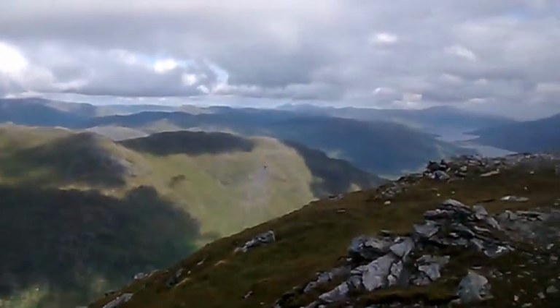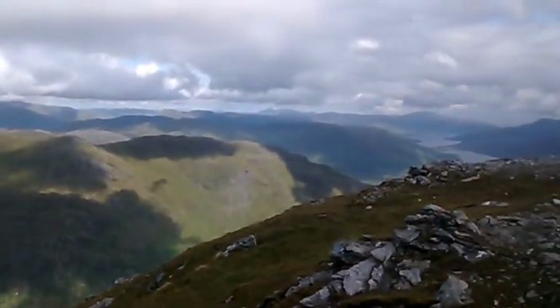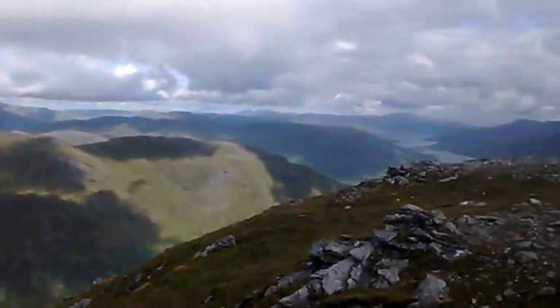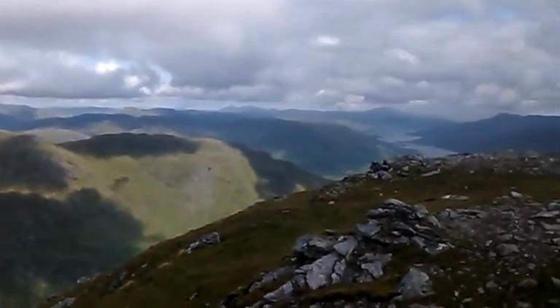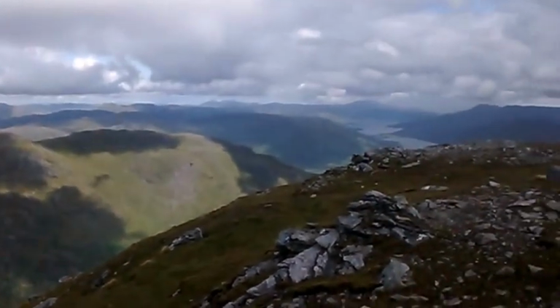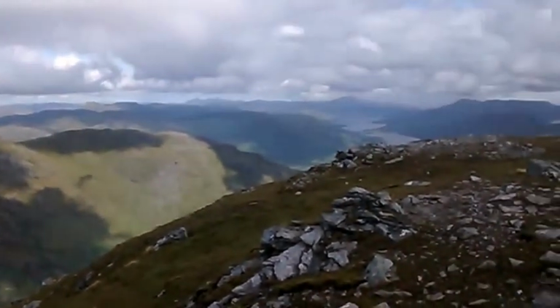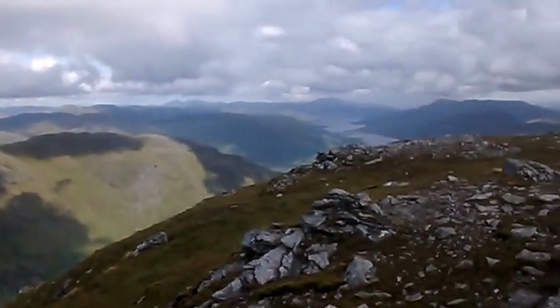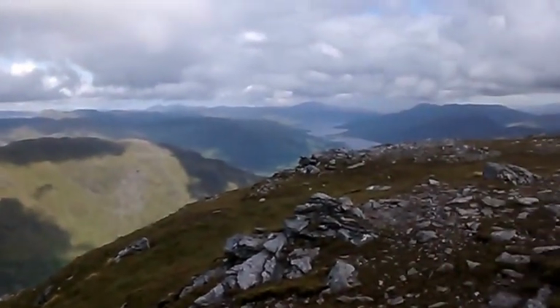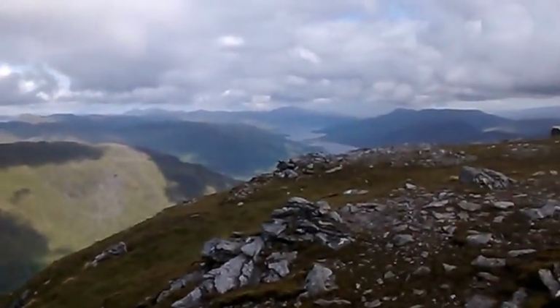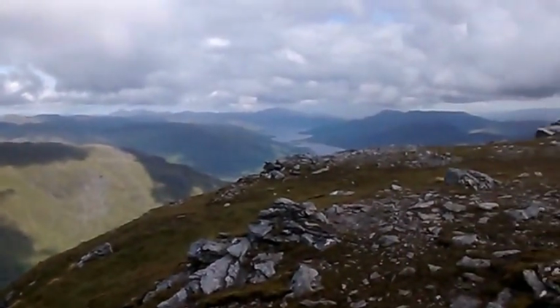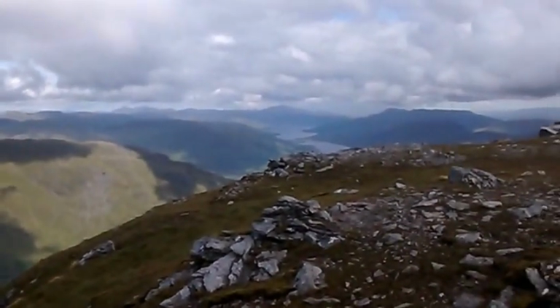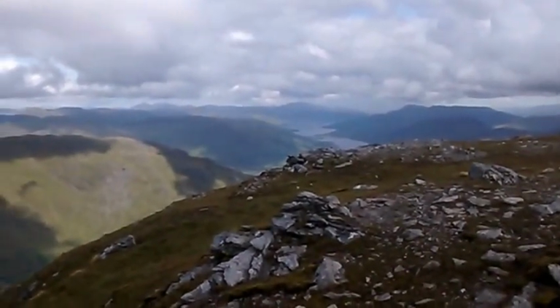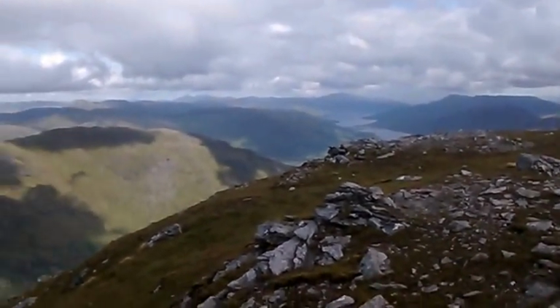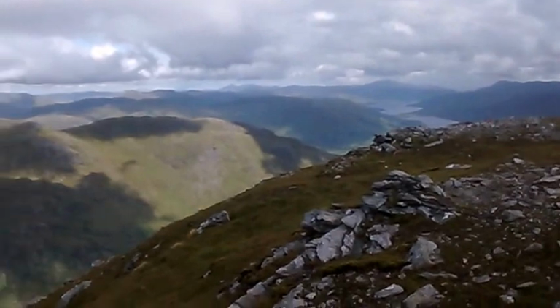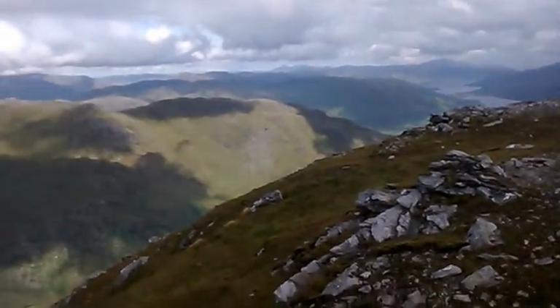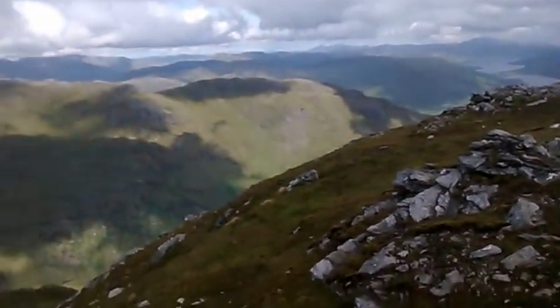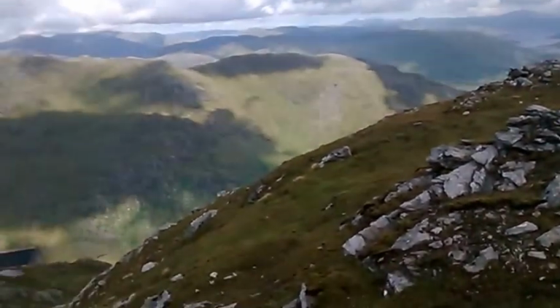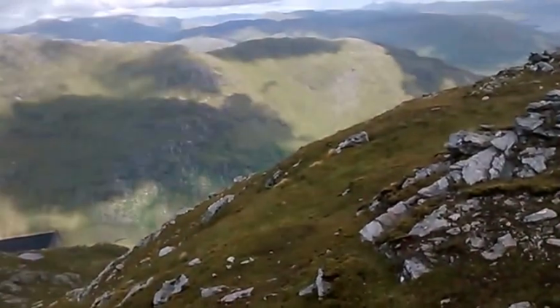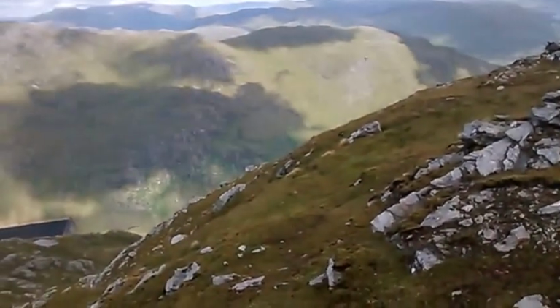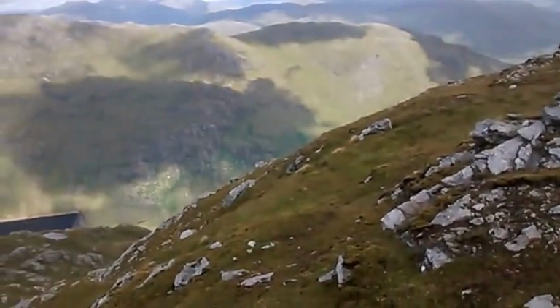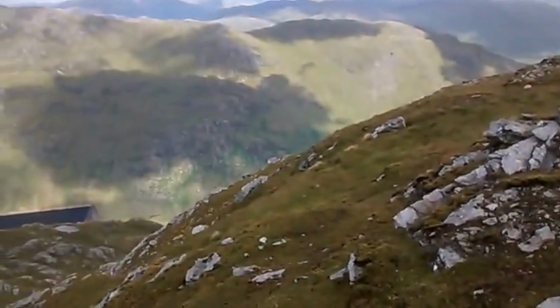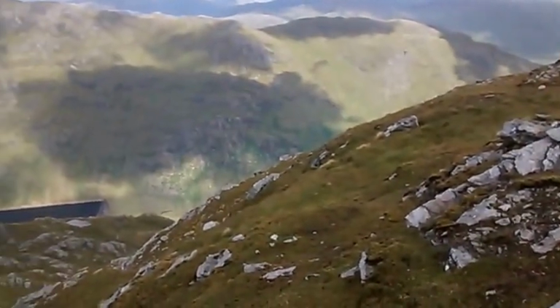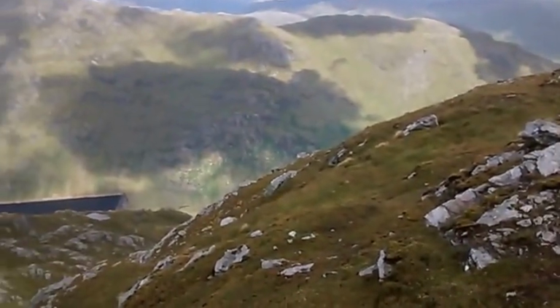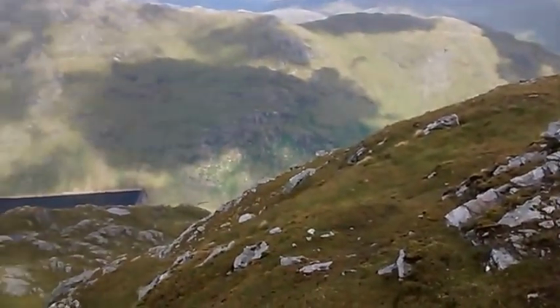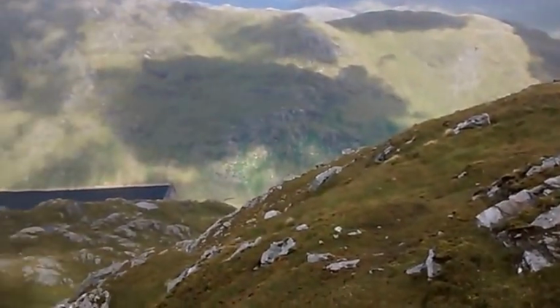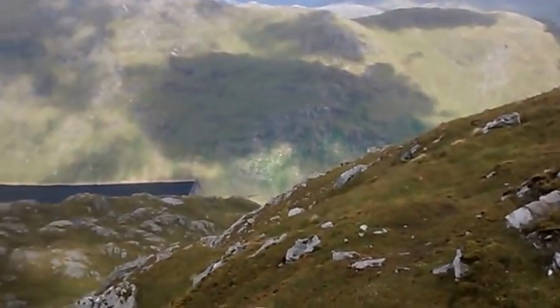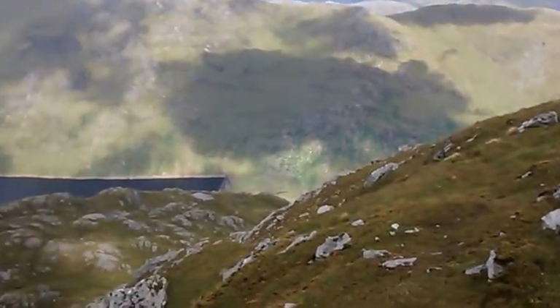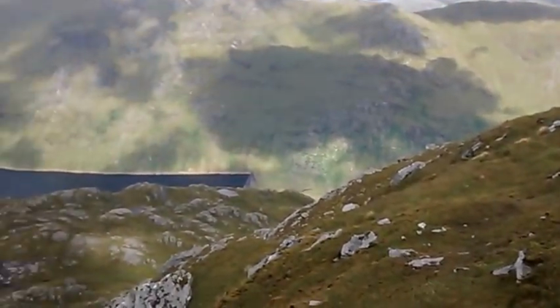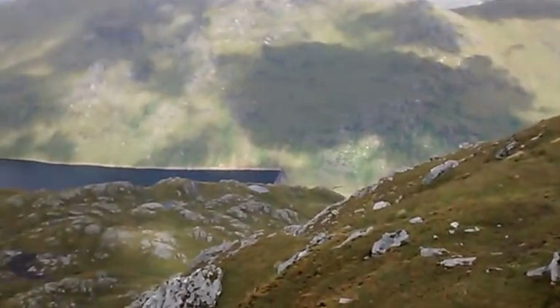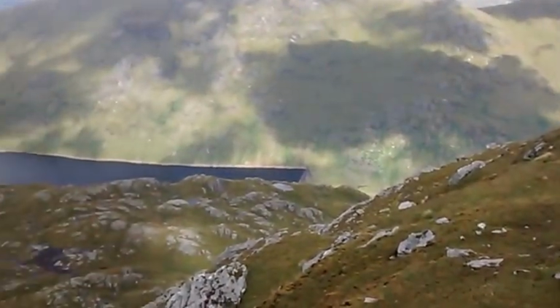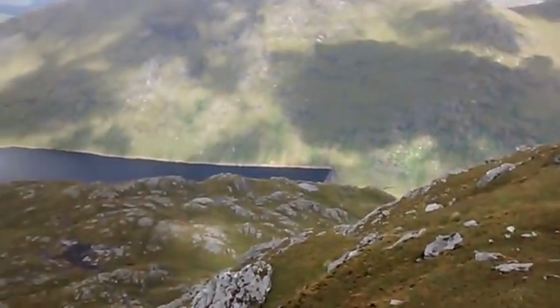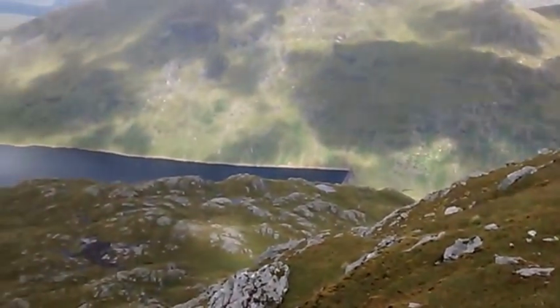It's quite a strenuous climb. That's Loch Sloy and the dam.